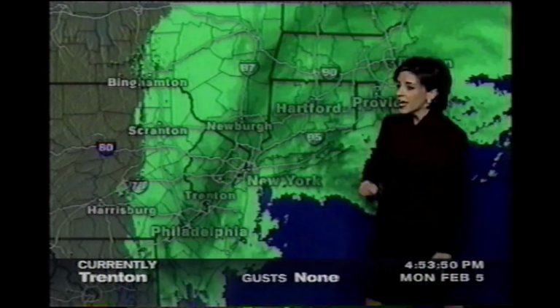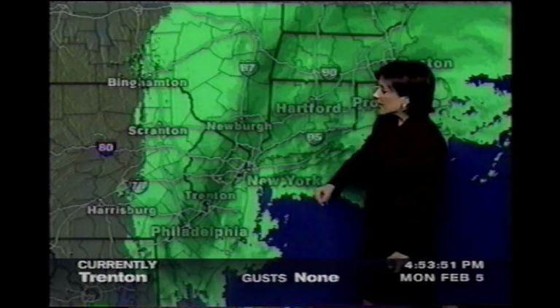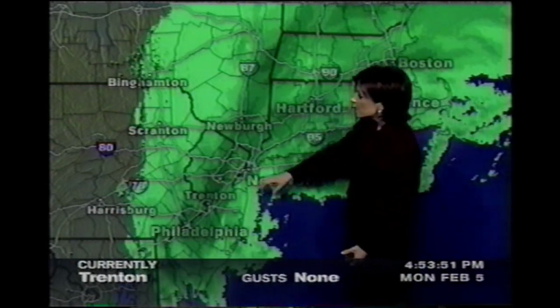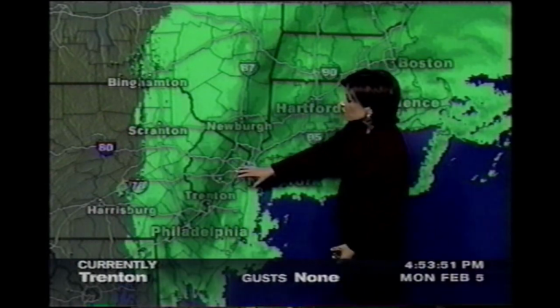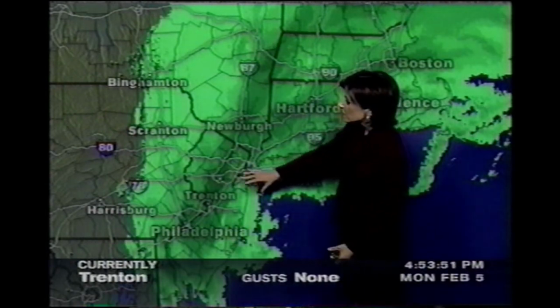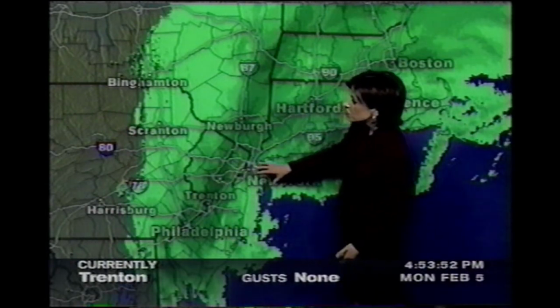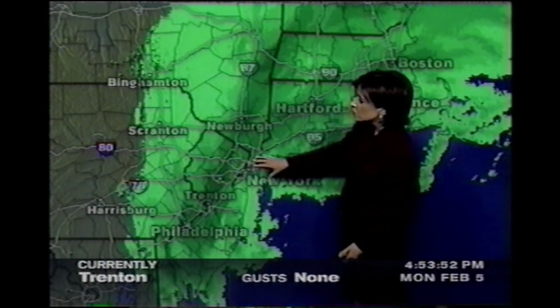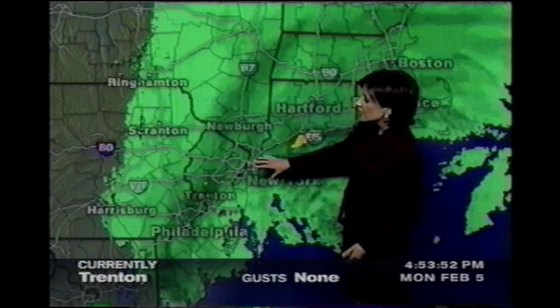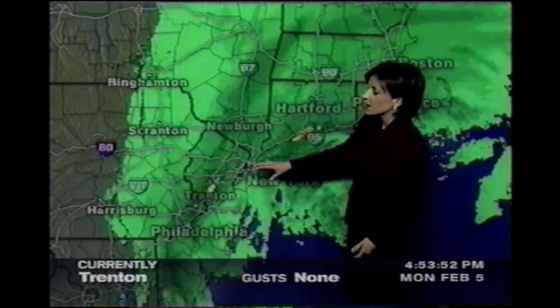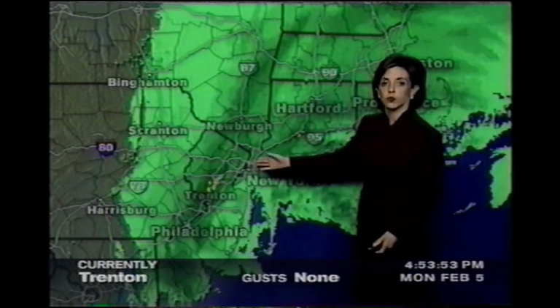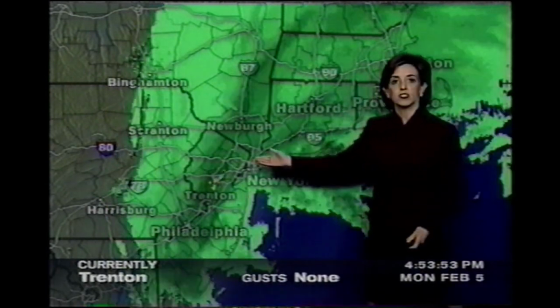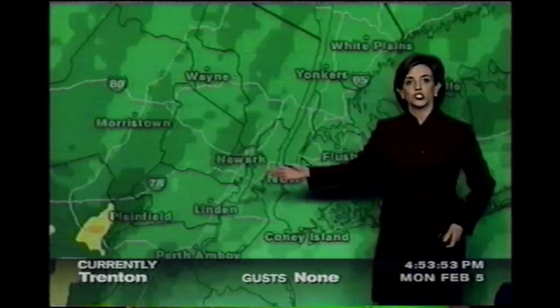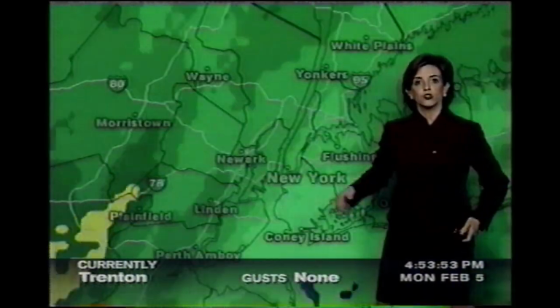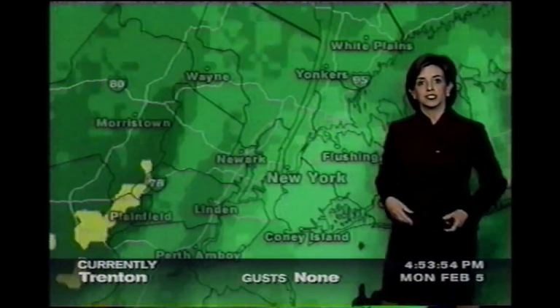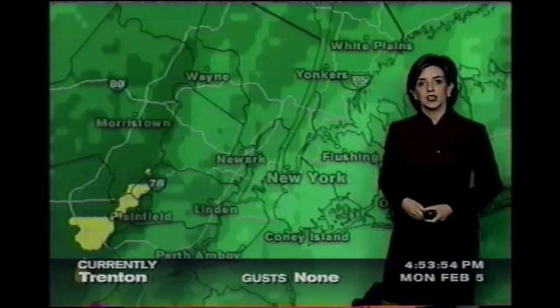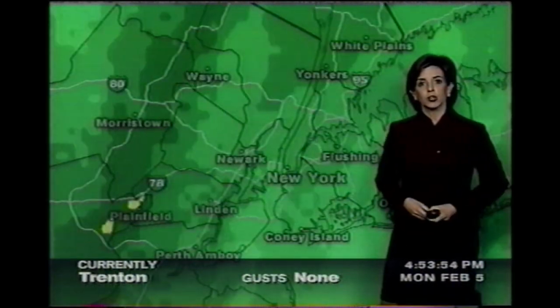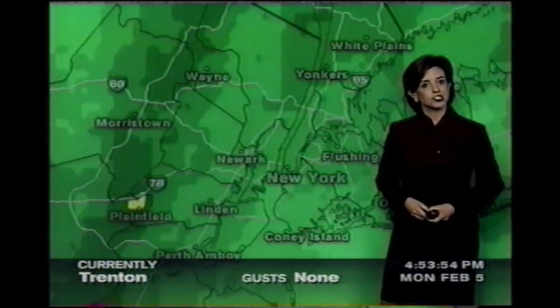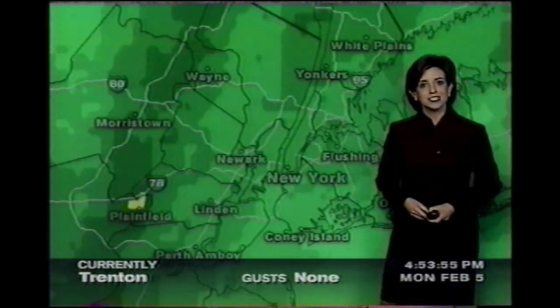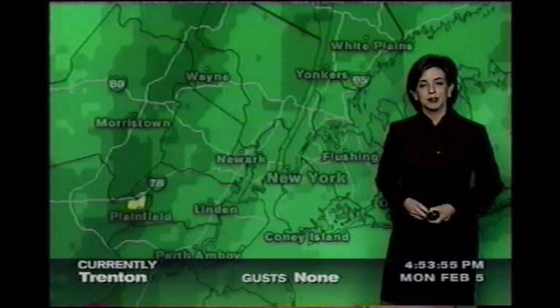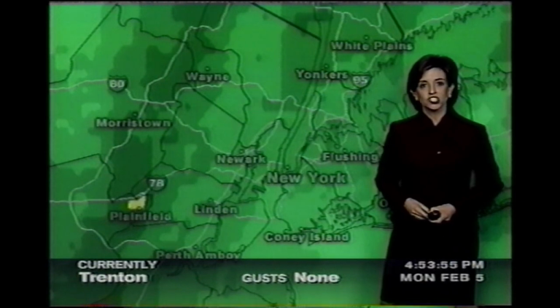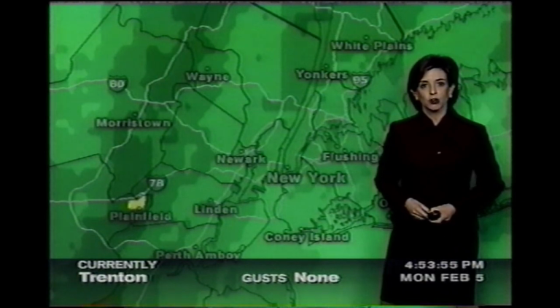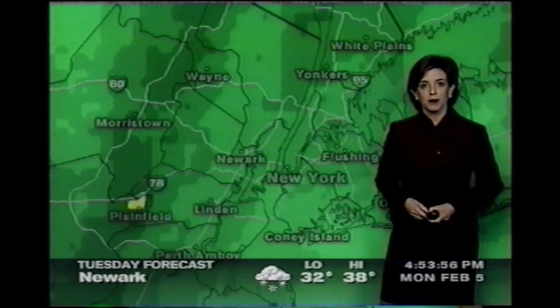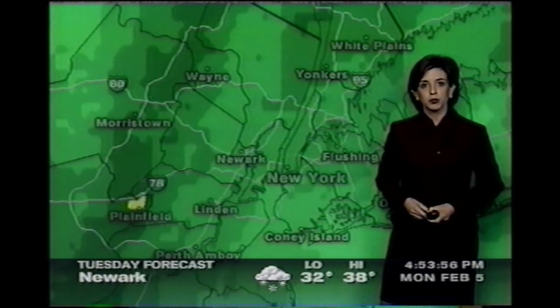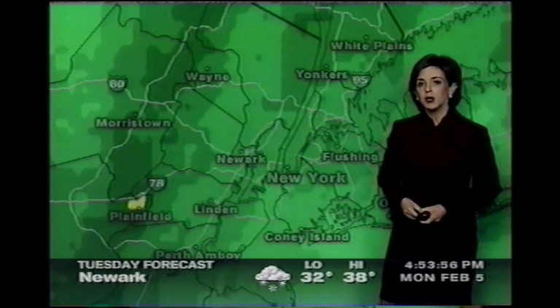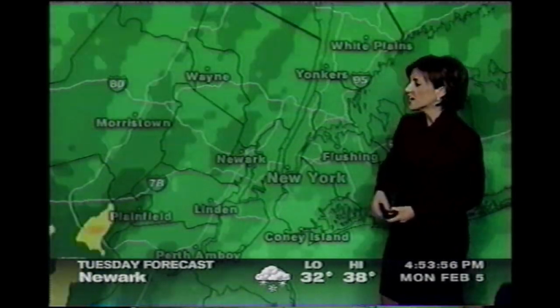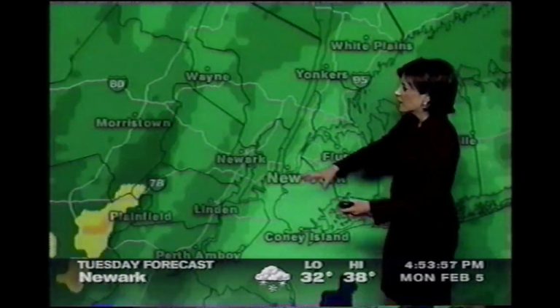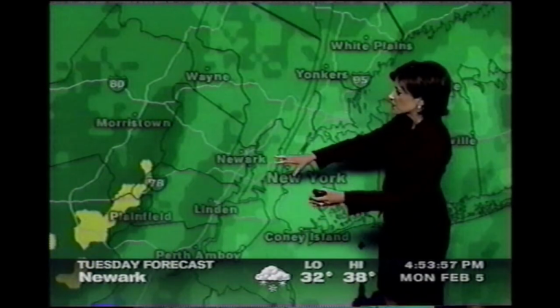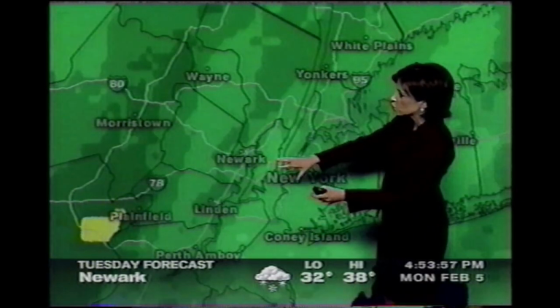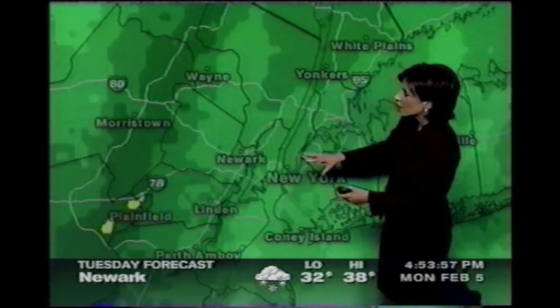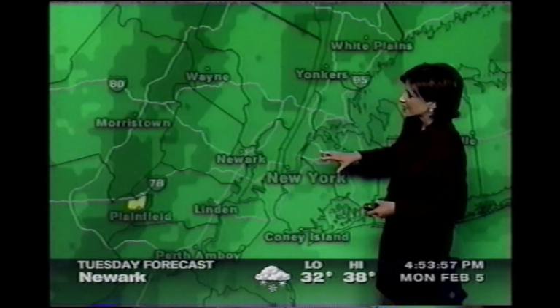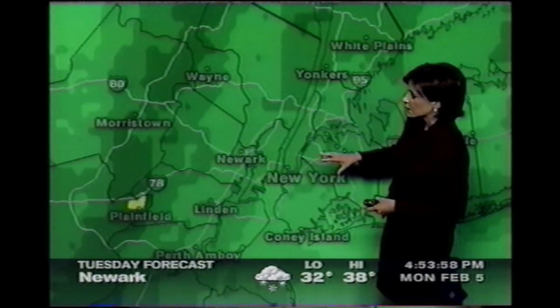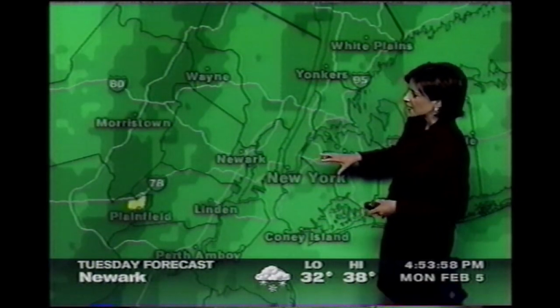In and across the New Jersey area, as well as into New York City, we are seeing some heavy snow come through, as well as some strong gusty winds.